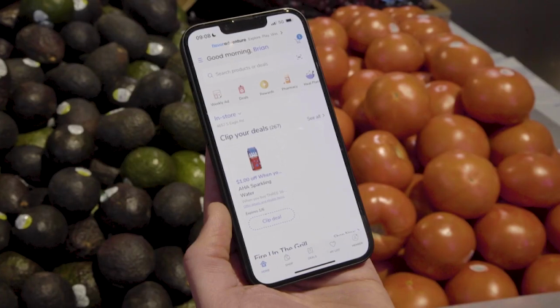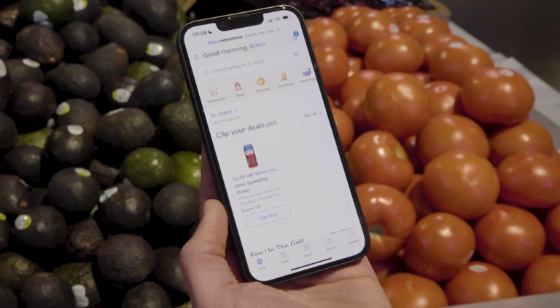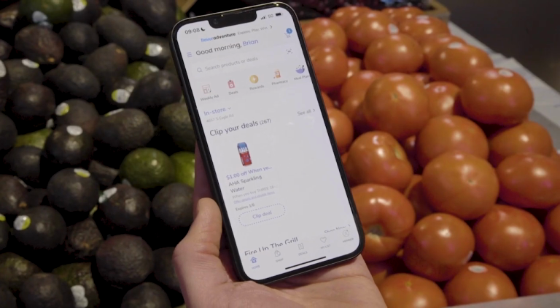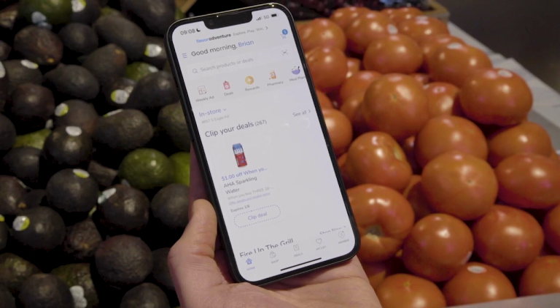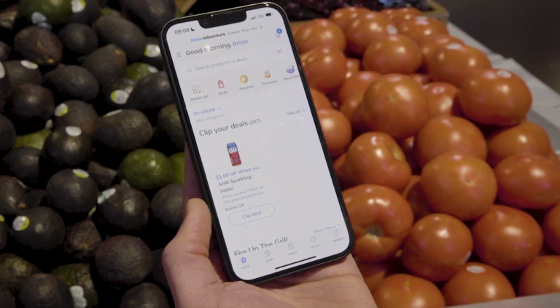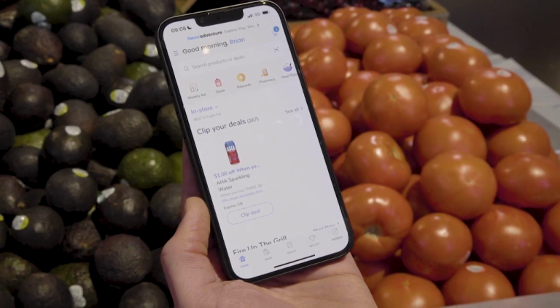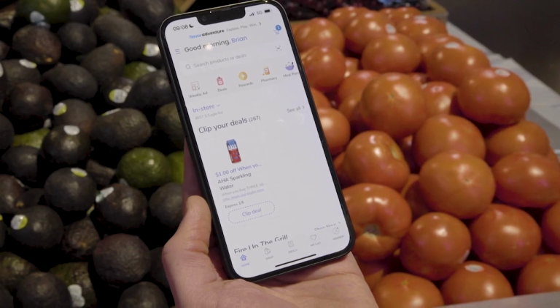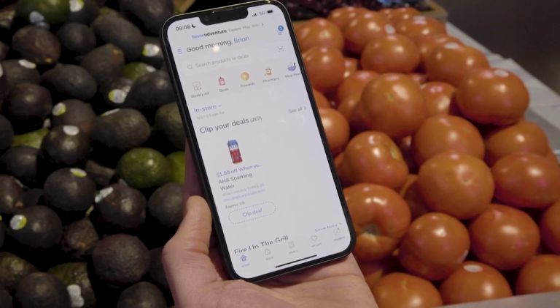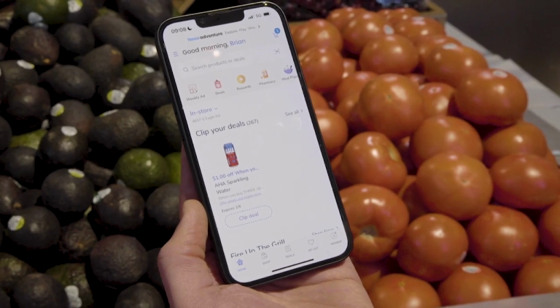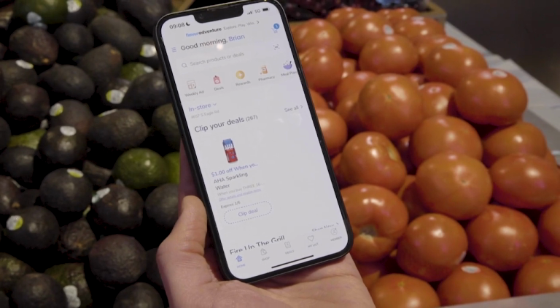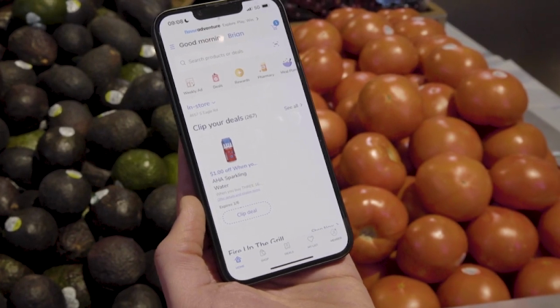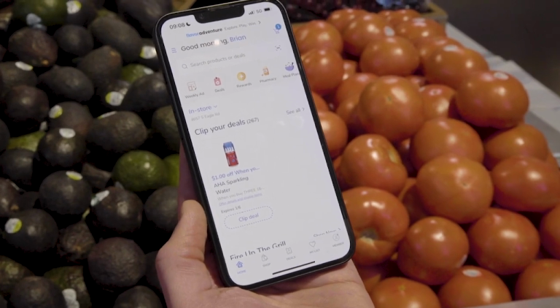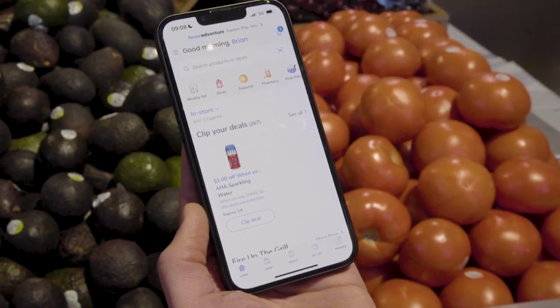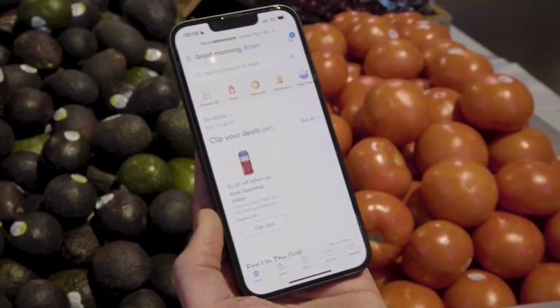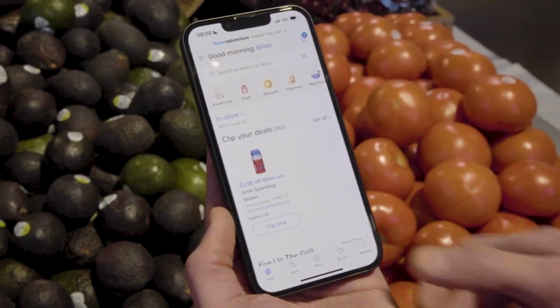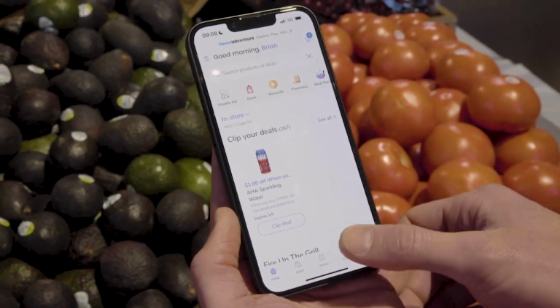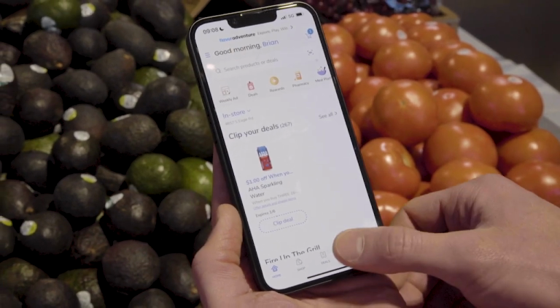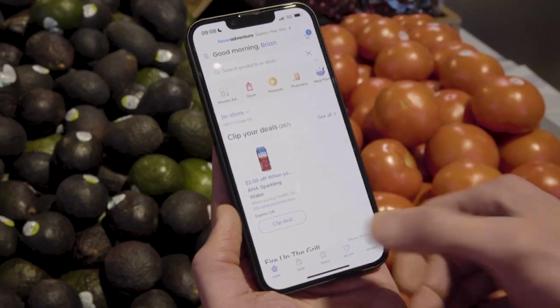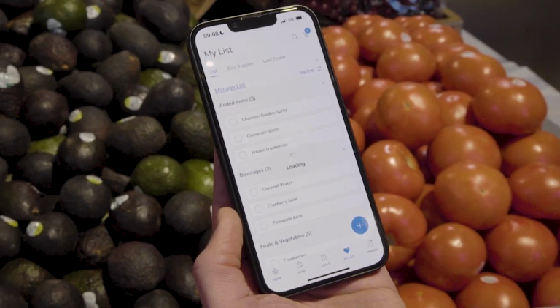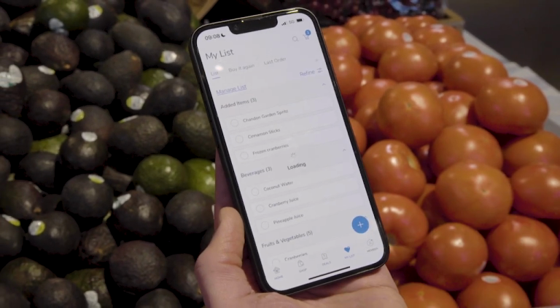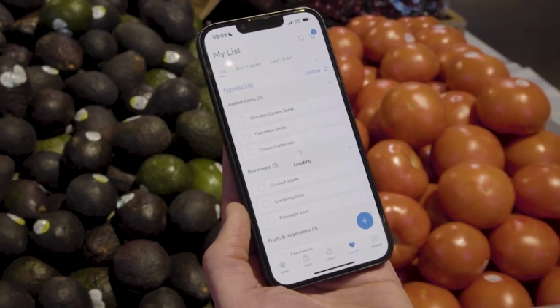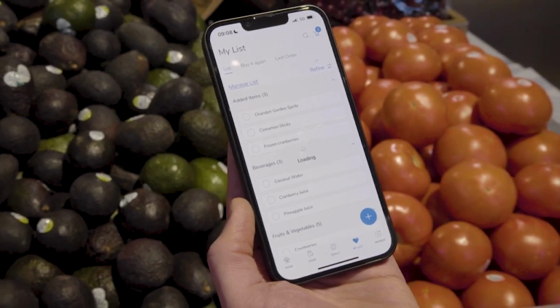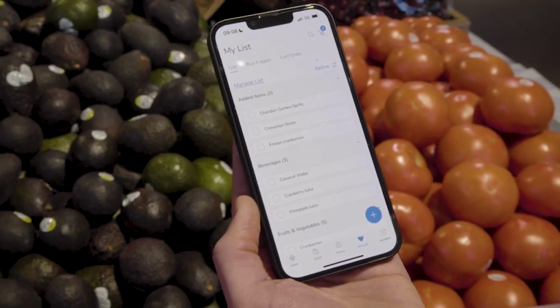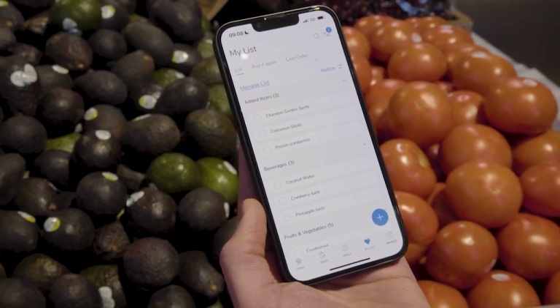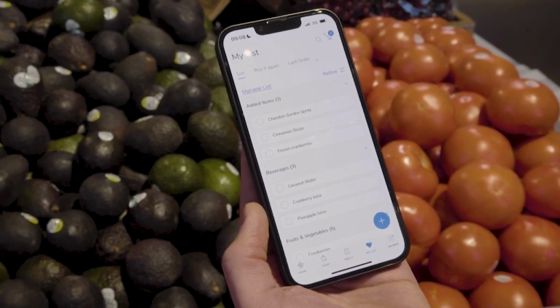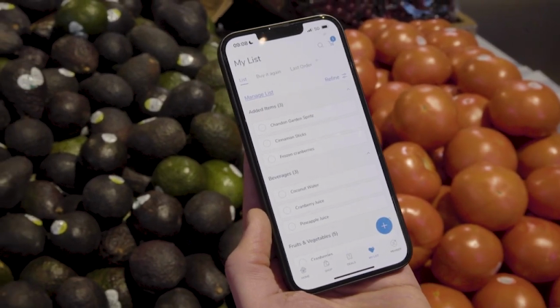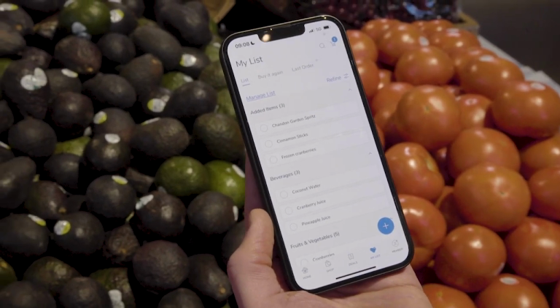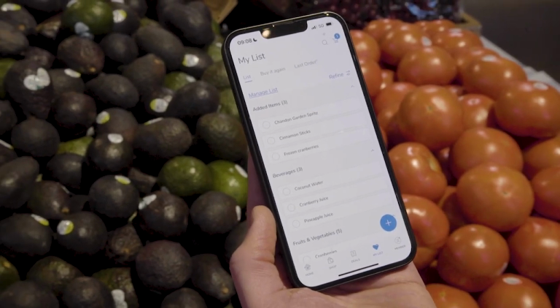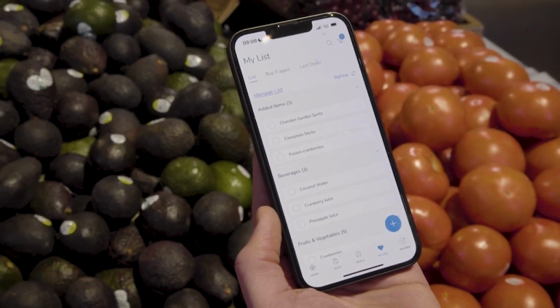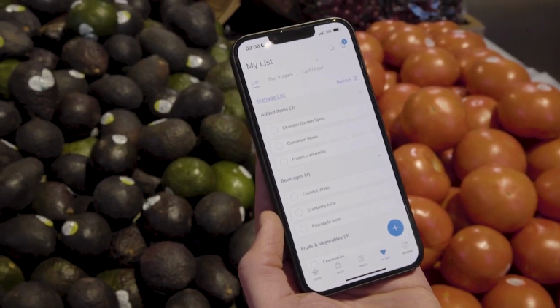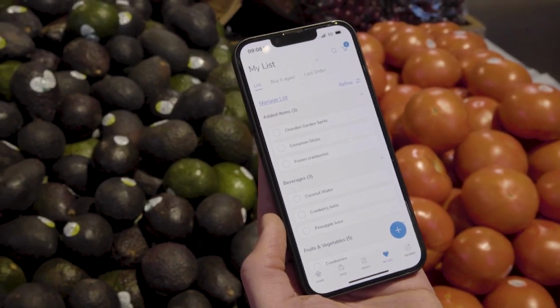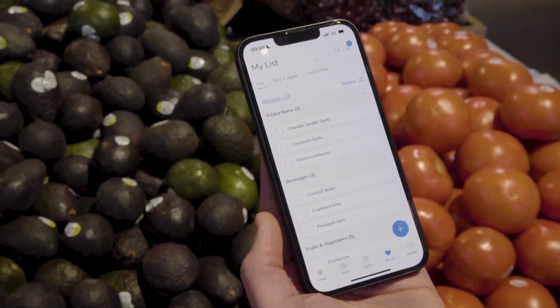So check this out. I downloaded the Albertsons app so I can just go right to the shopping list and see exactly what we need.